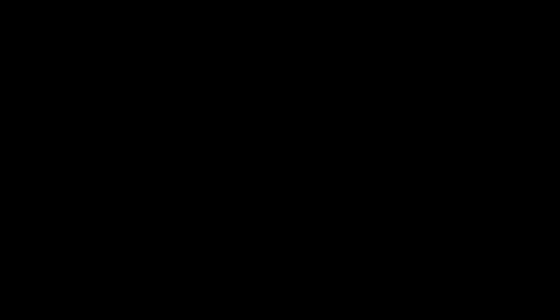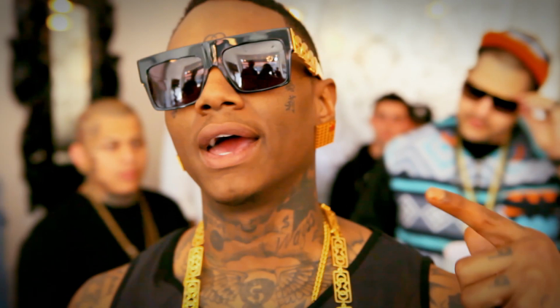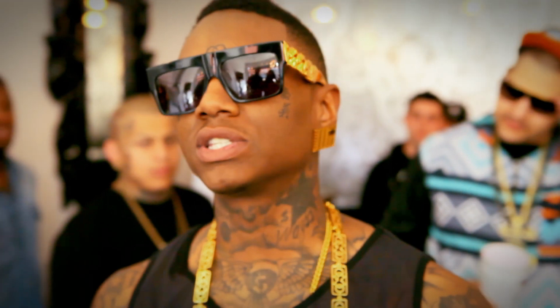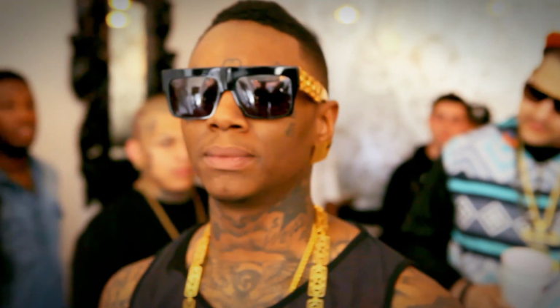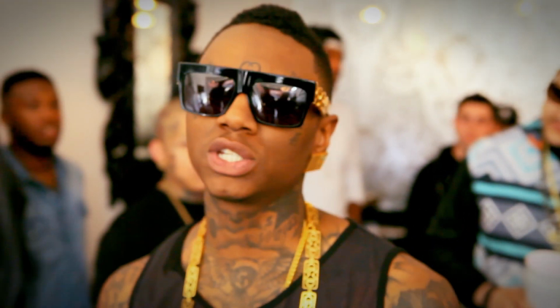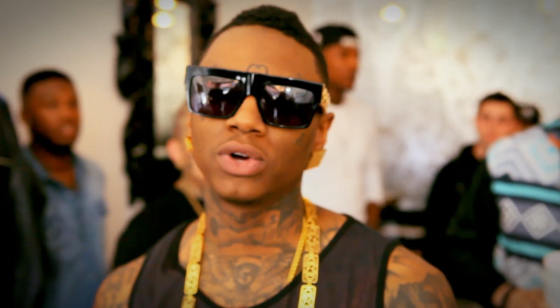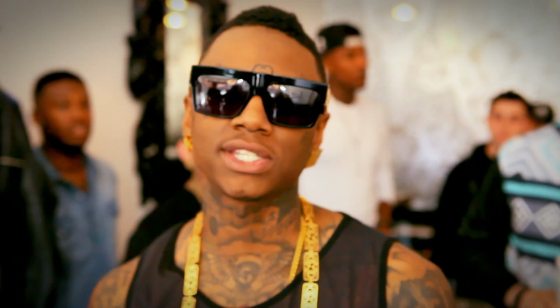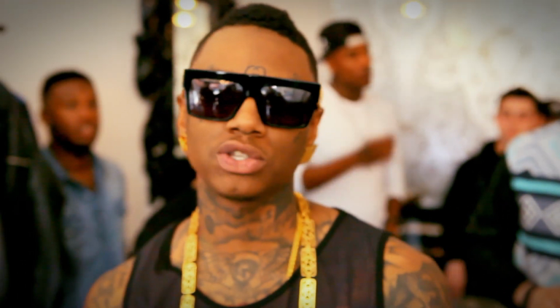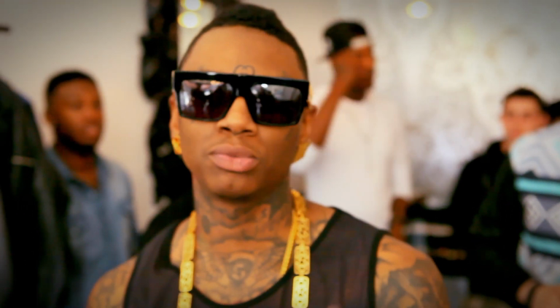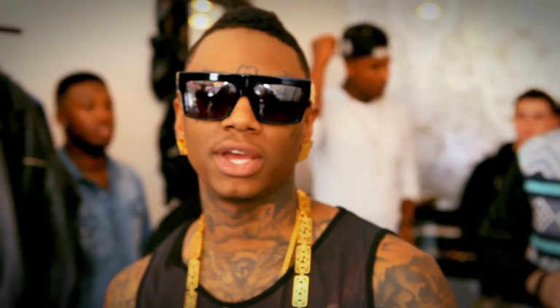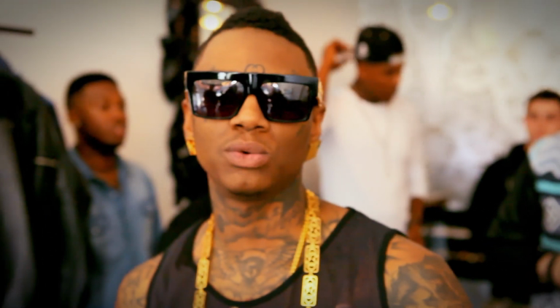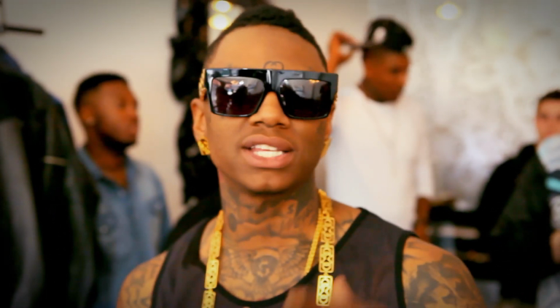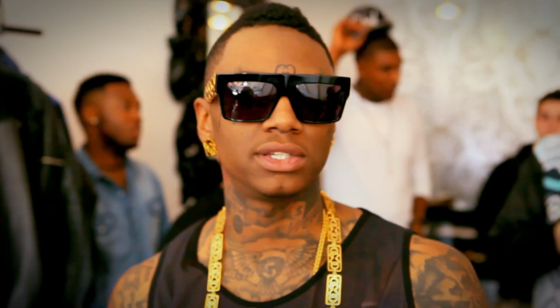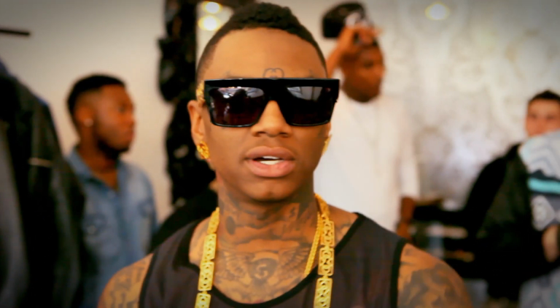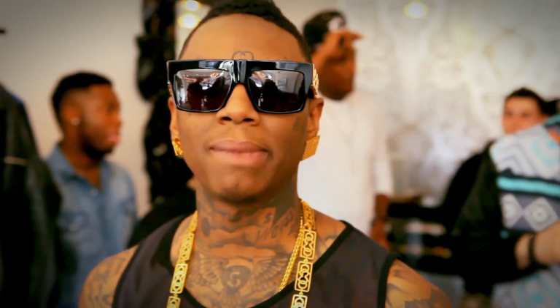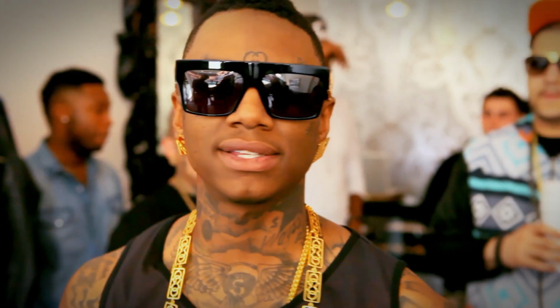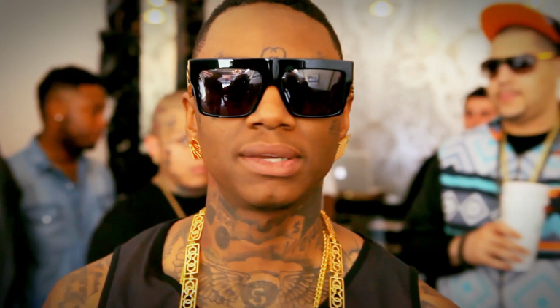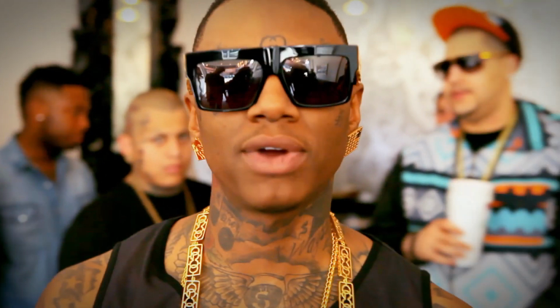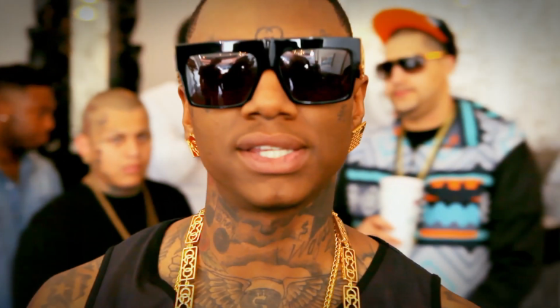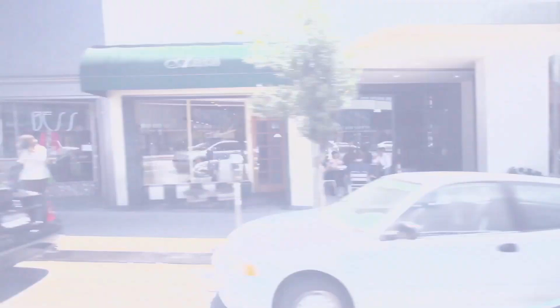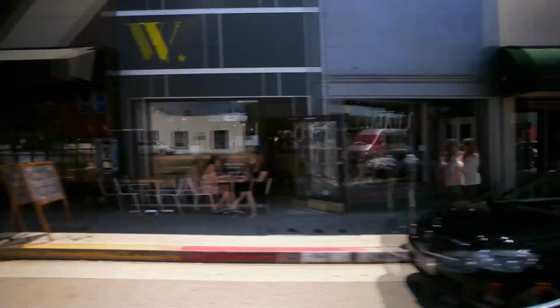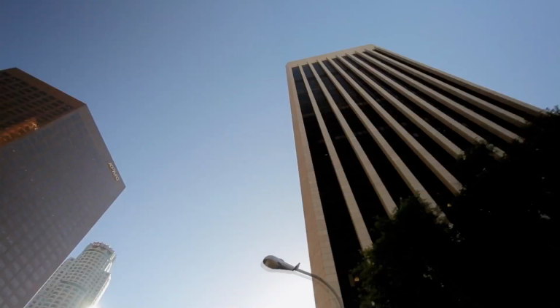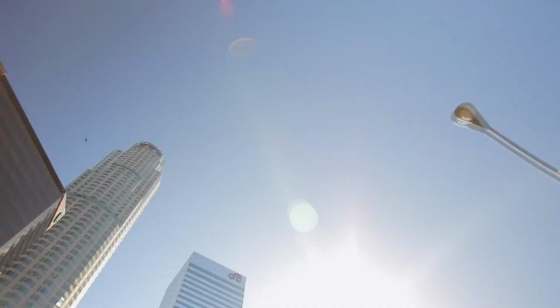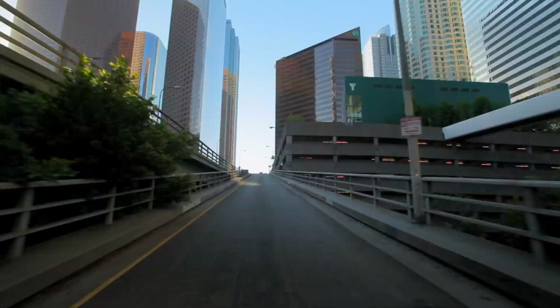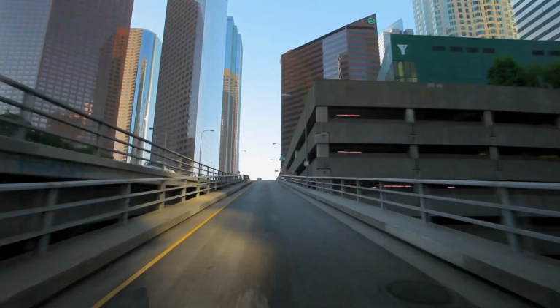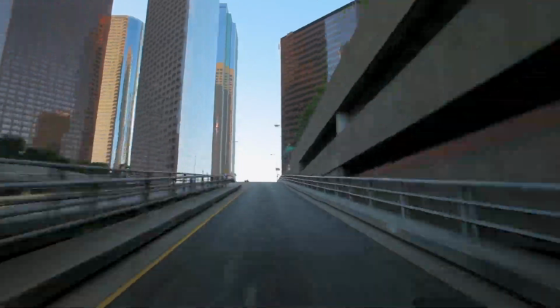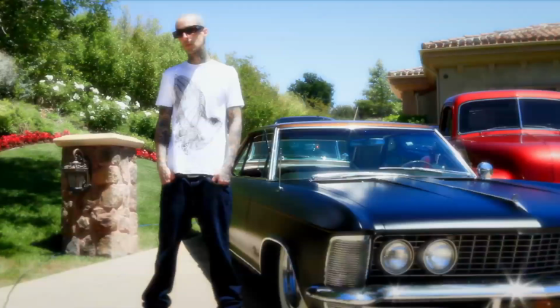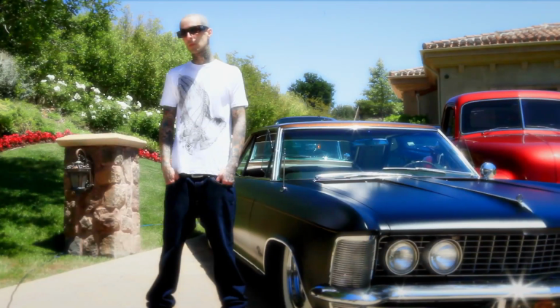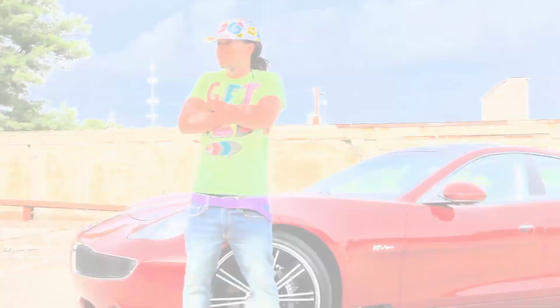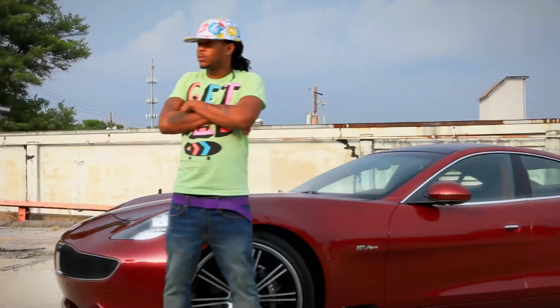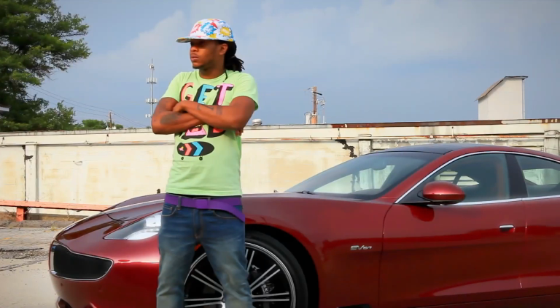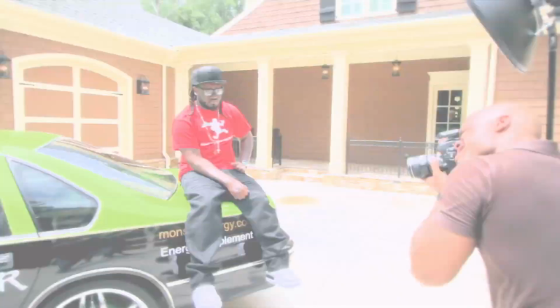Hey, what's up? This is your boy Soulja Boy, and you're watching The Dub Magazine Project.